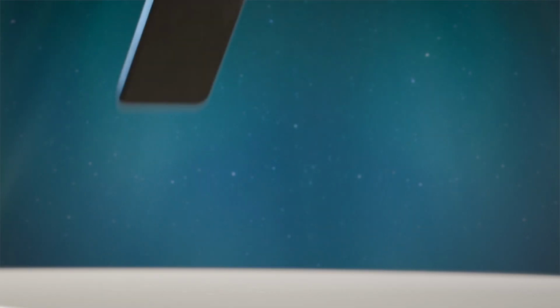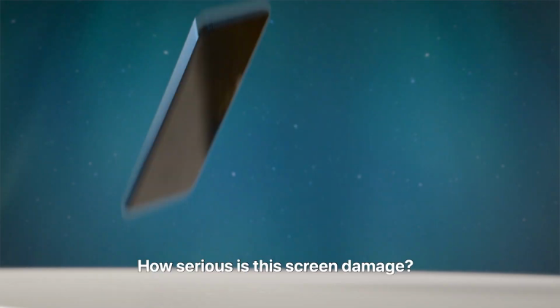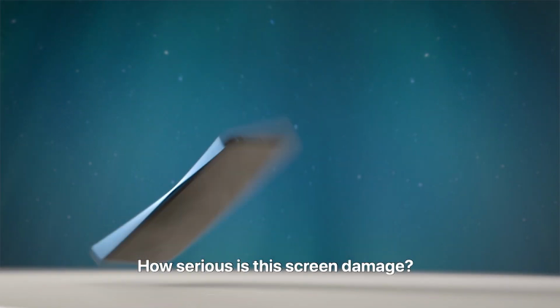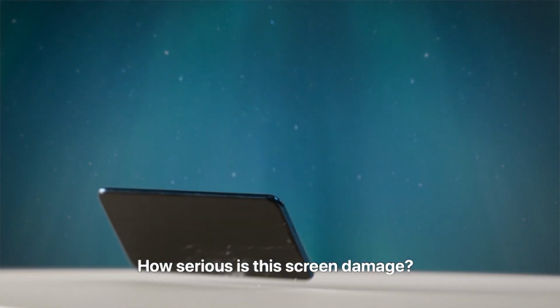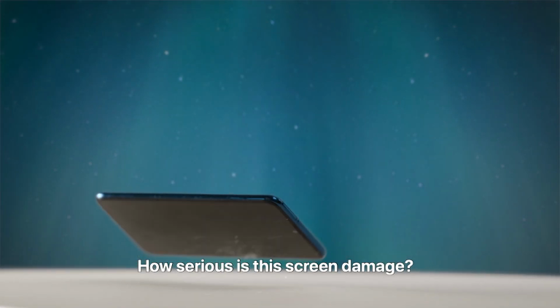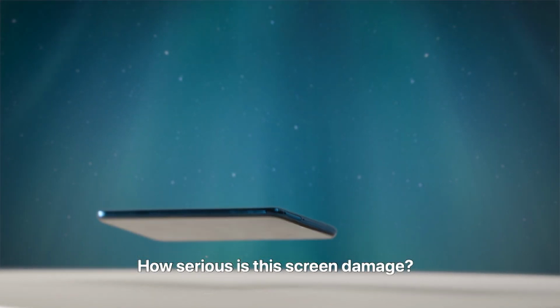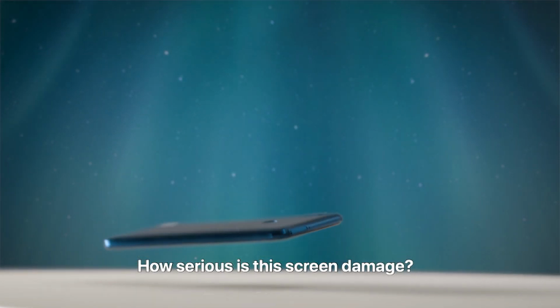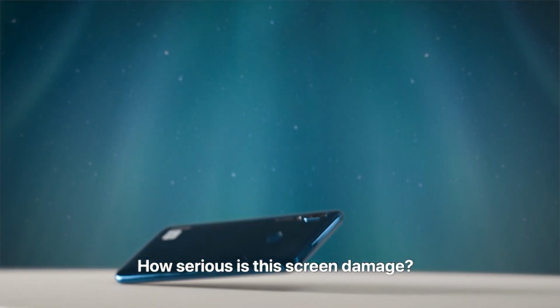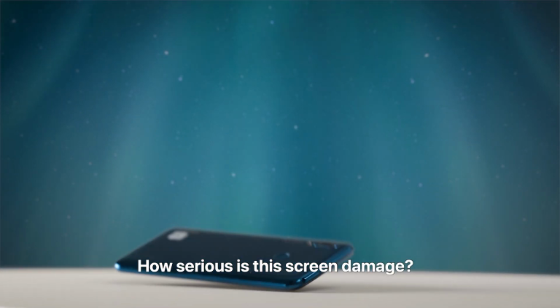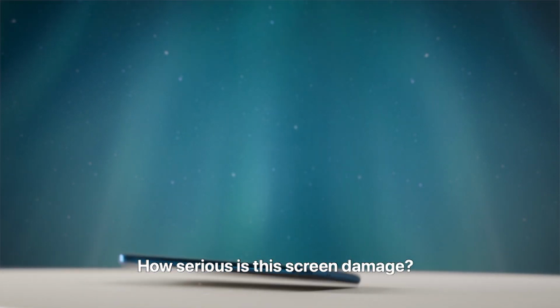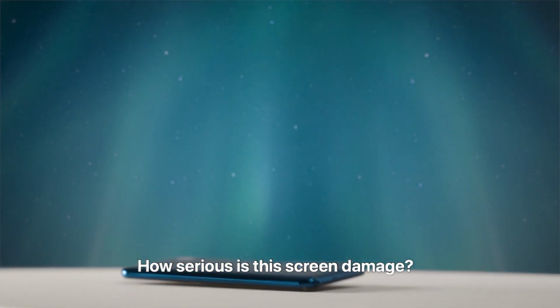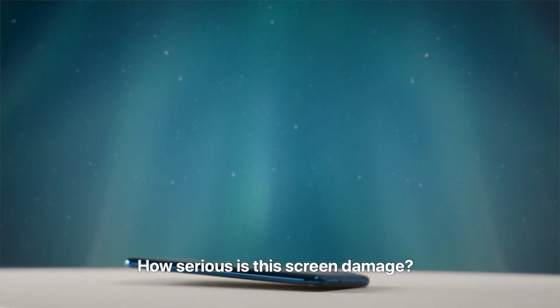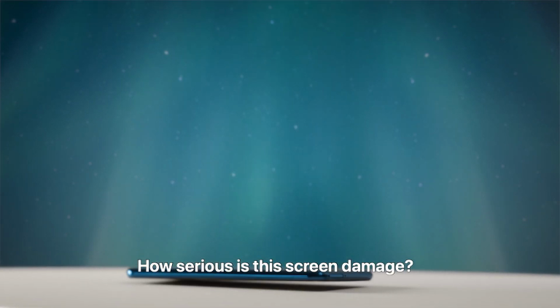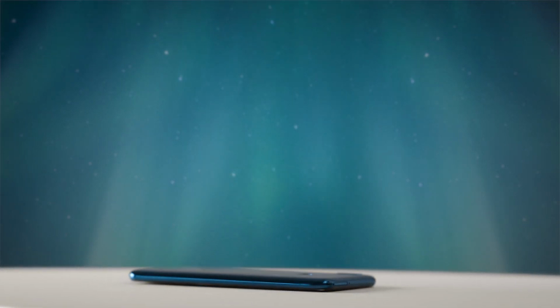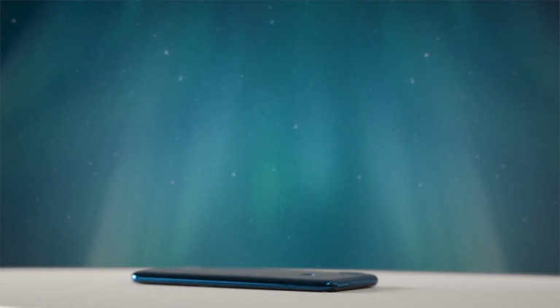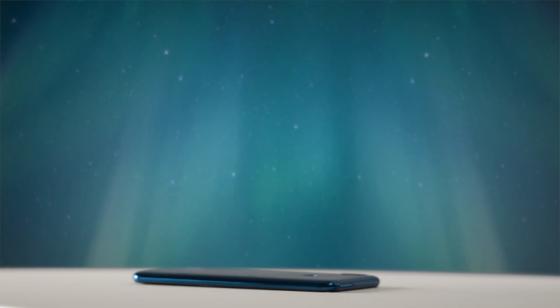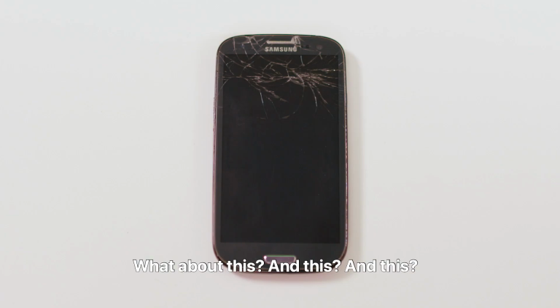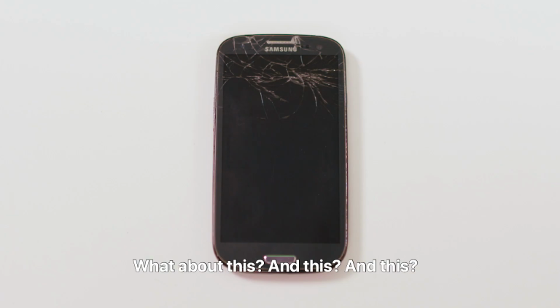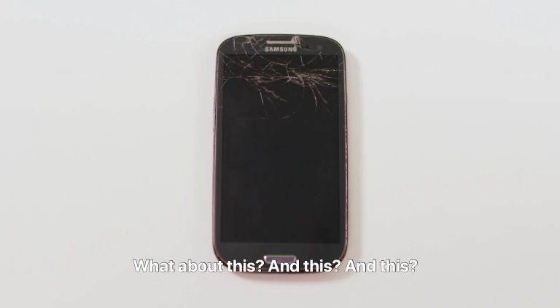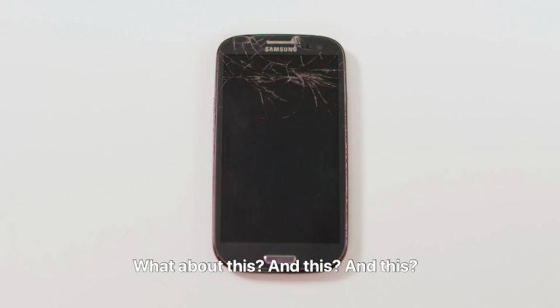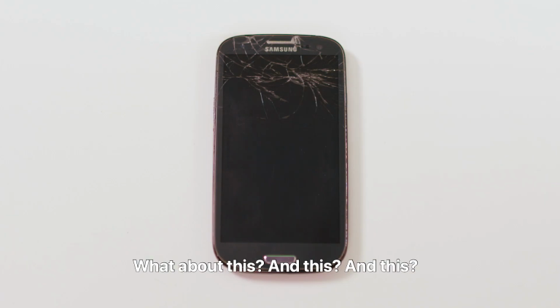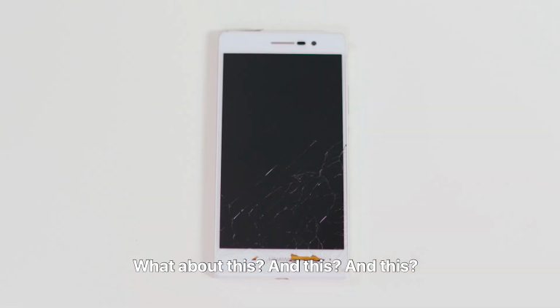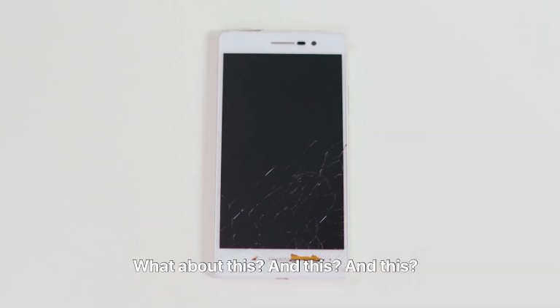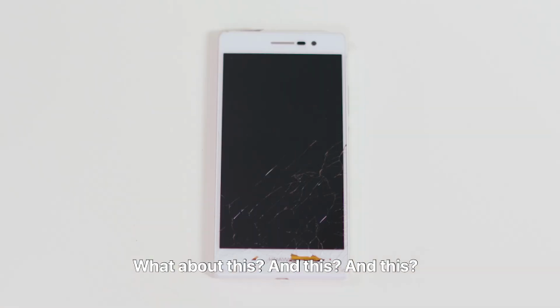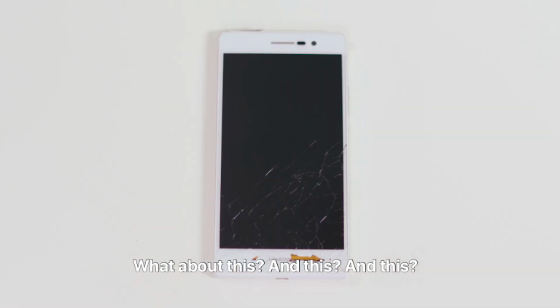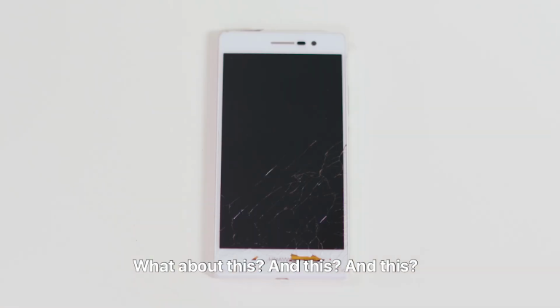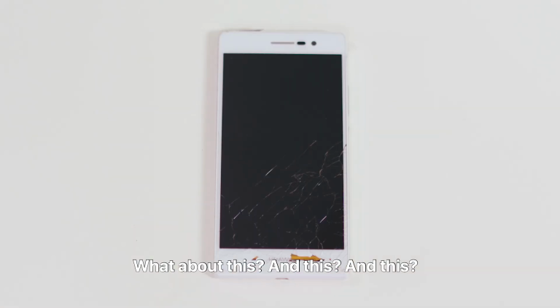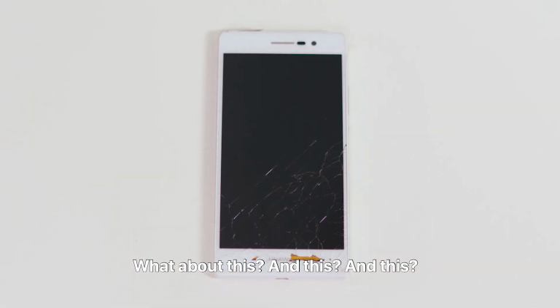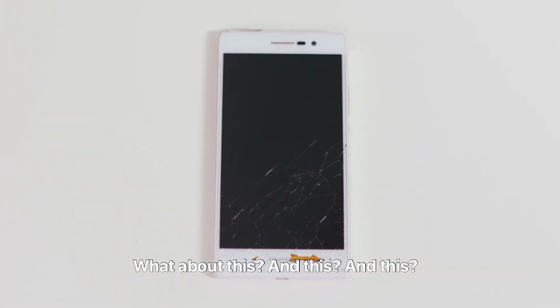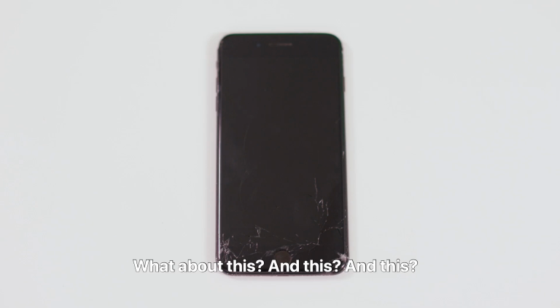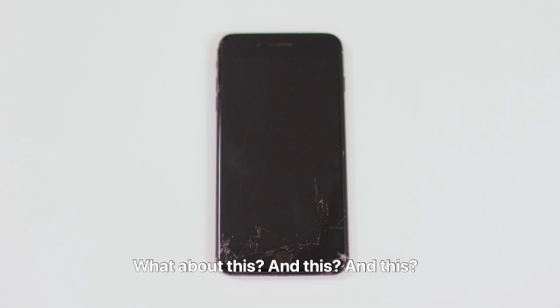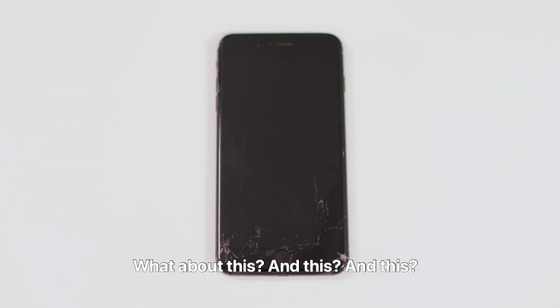How serious is the screen damage? What about this? And this? And this?